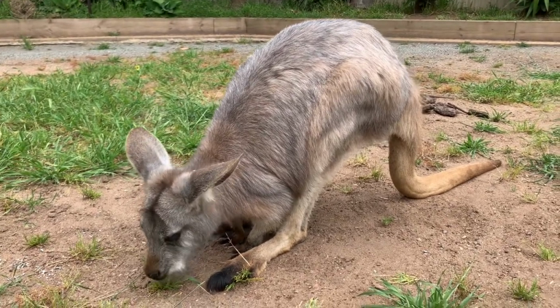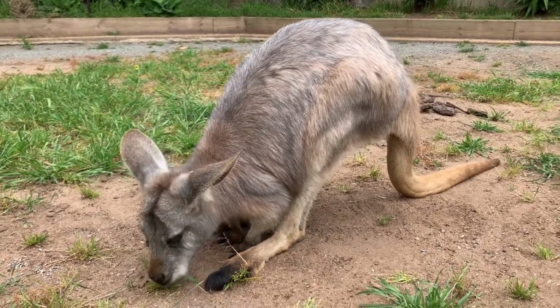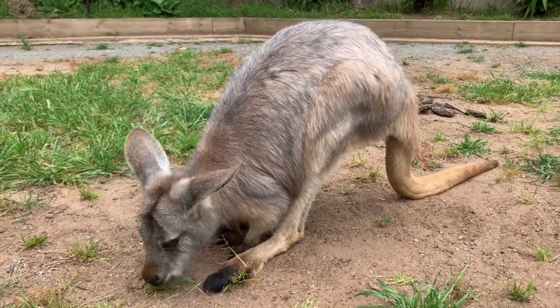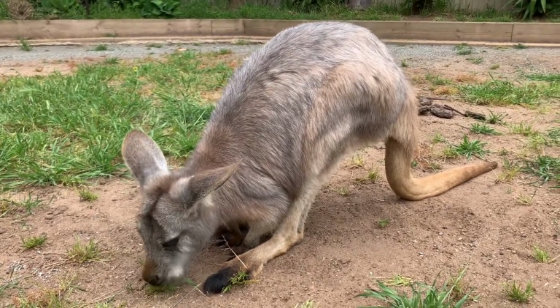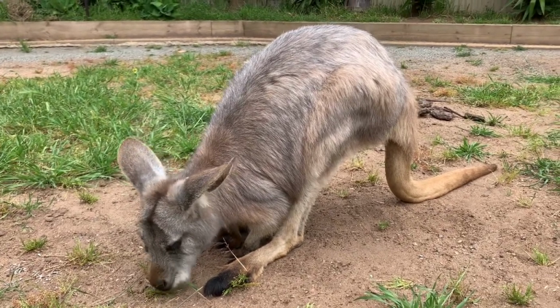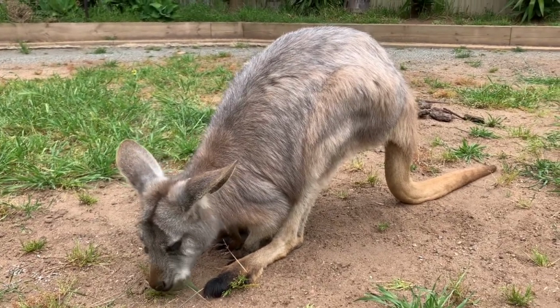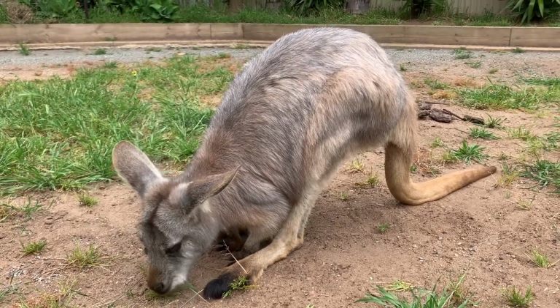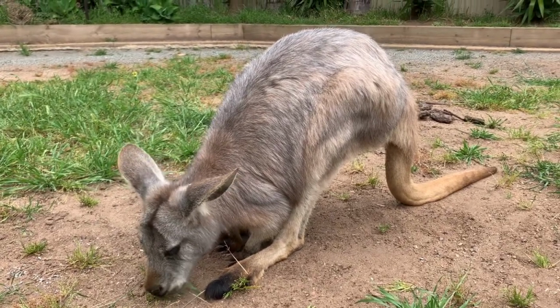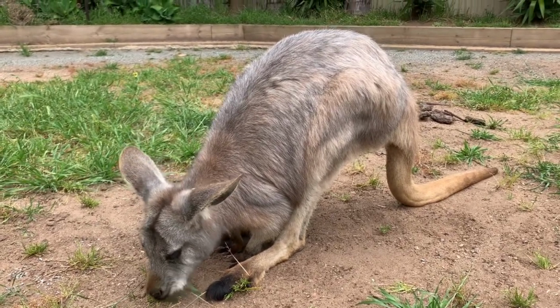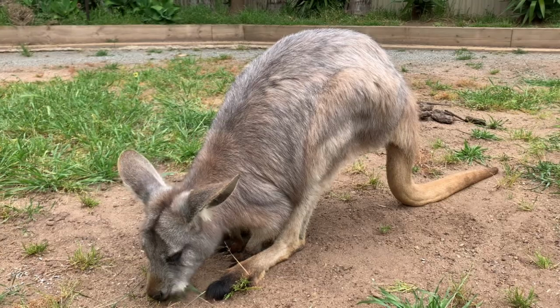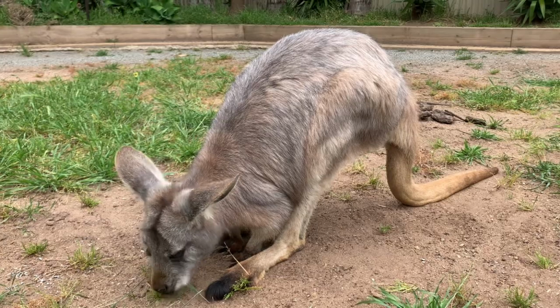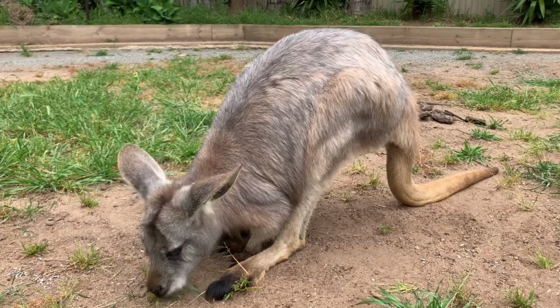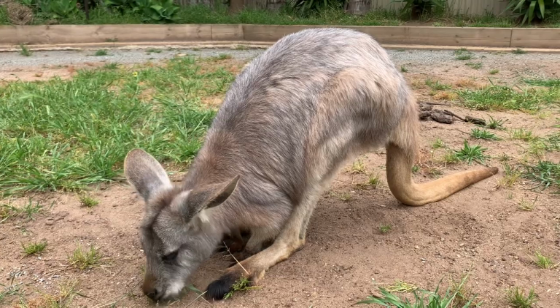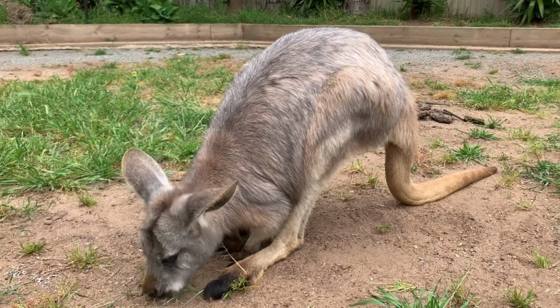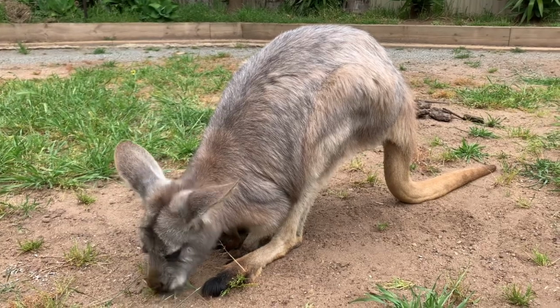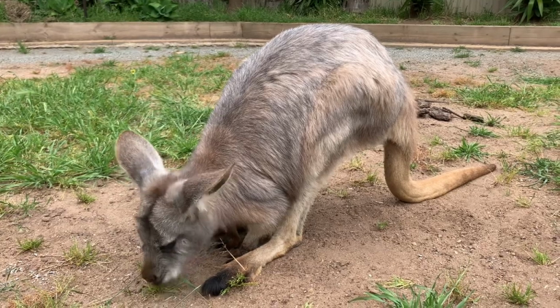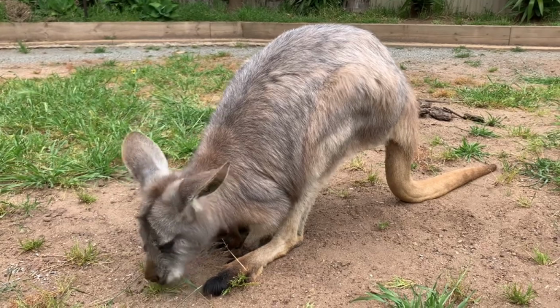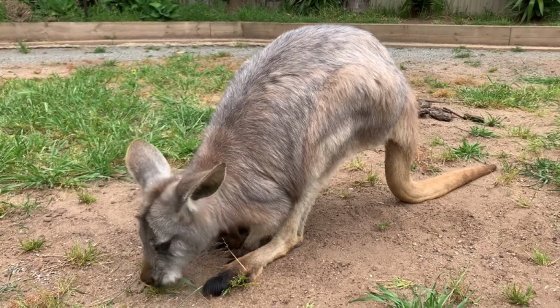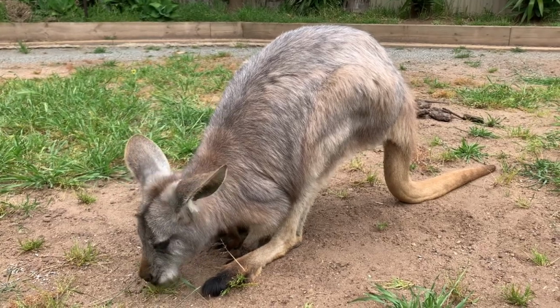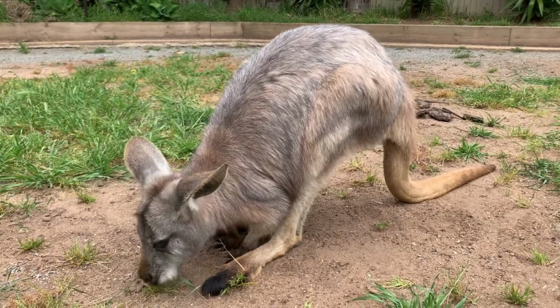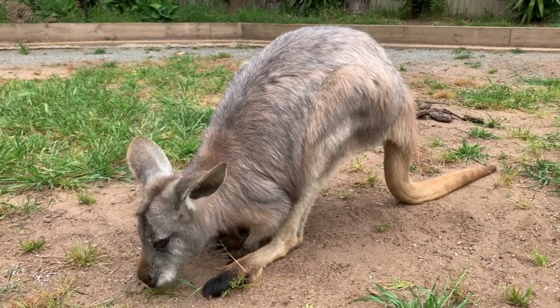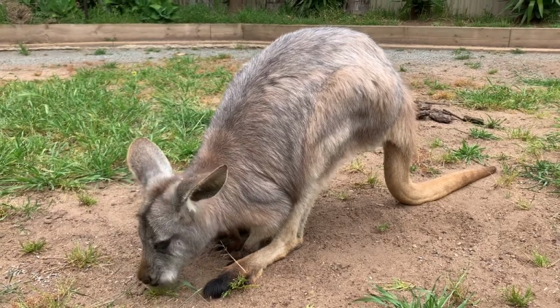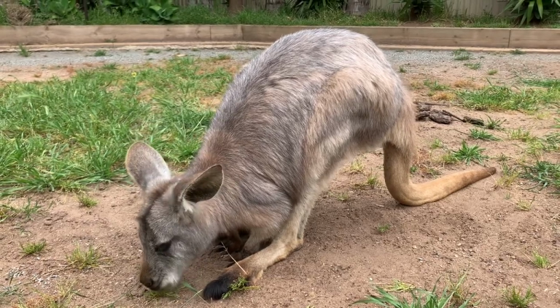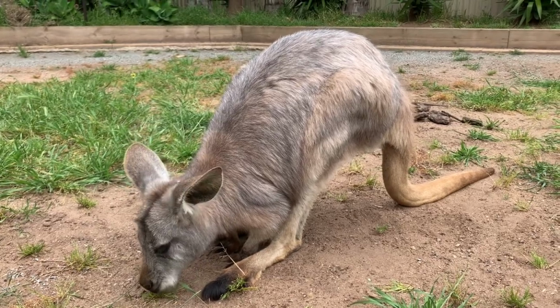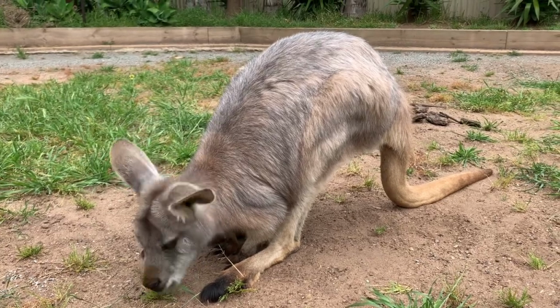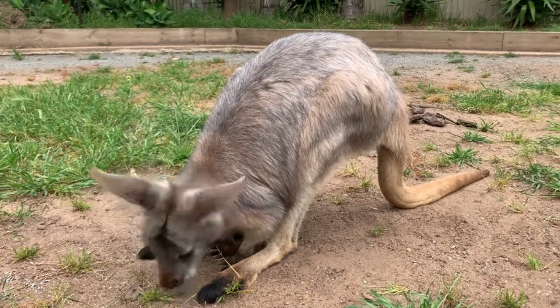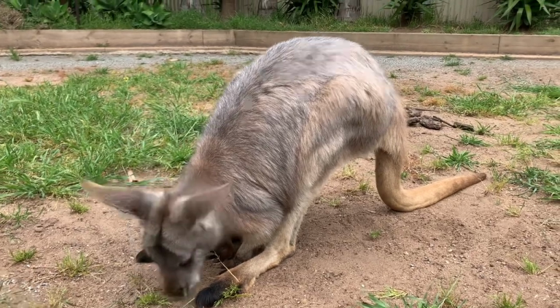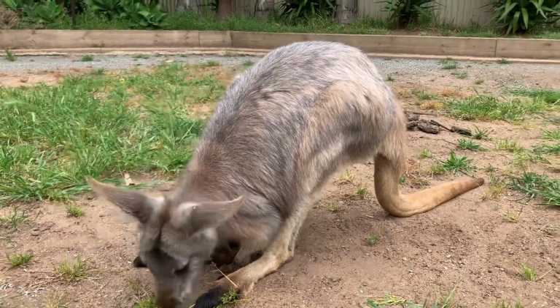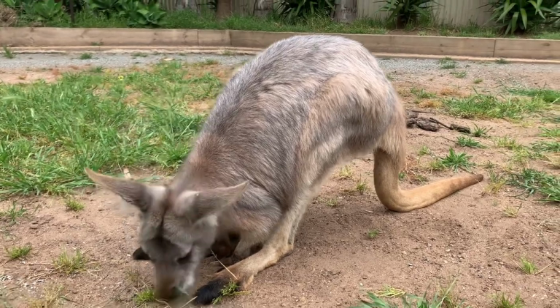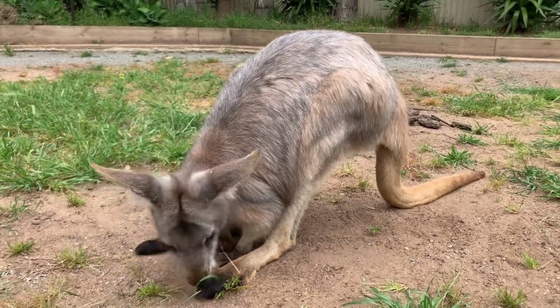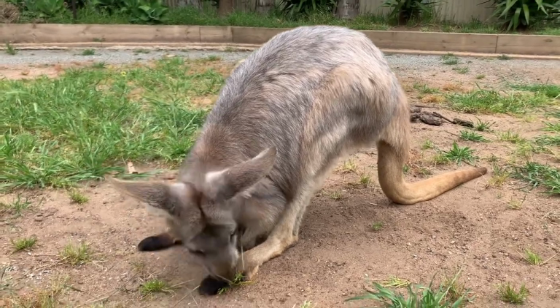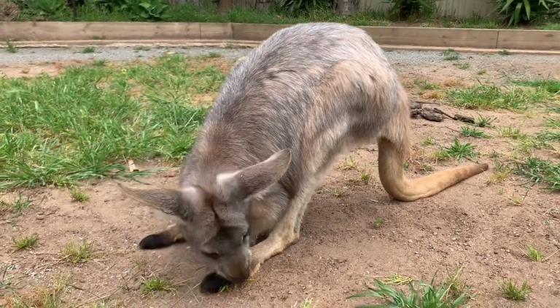All right guys, I hope you enjoyed that. Have a great weekend - sending our love from Pumpkin's Patch Kangaroo Sanctuary.